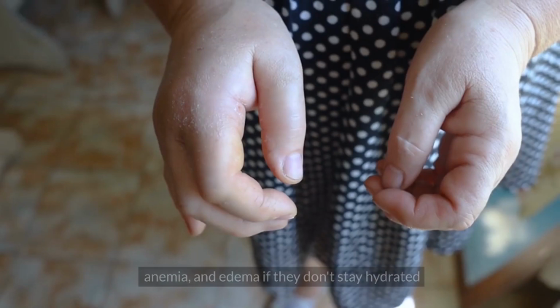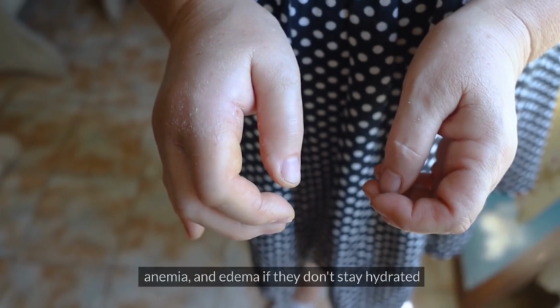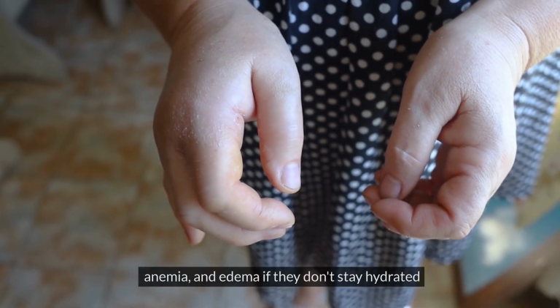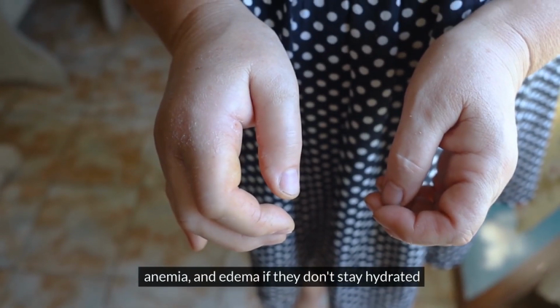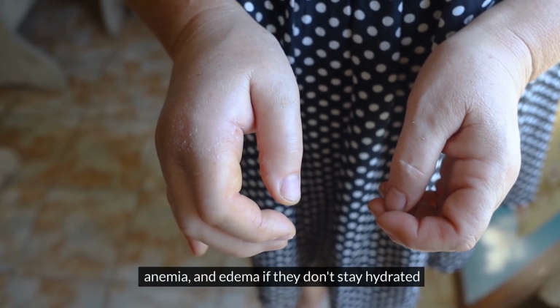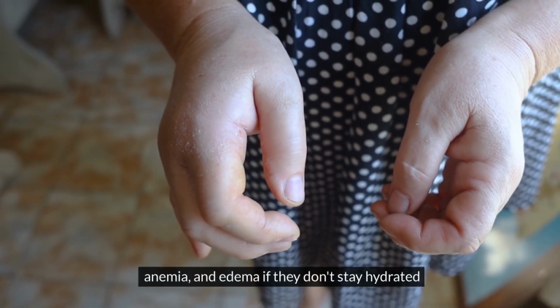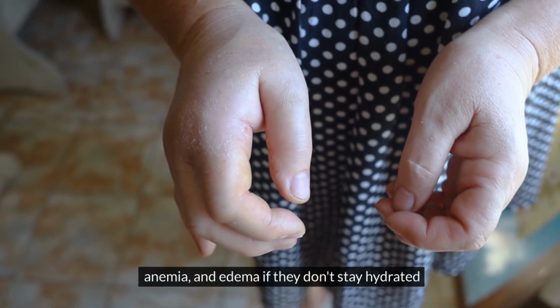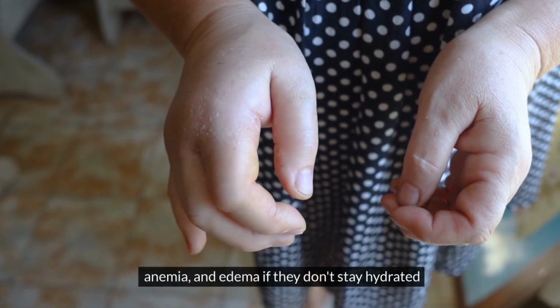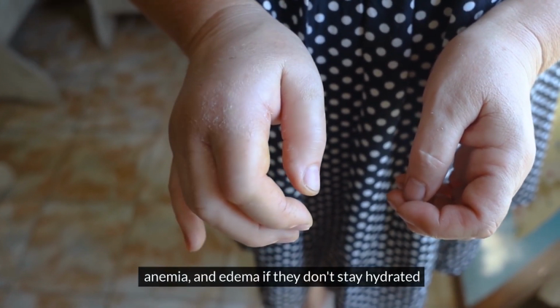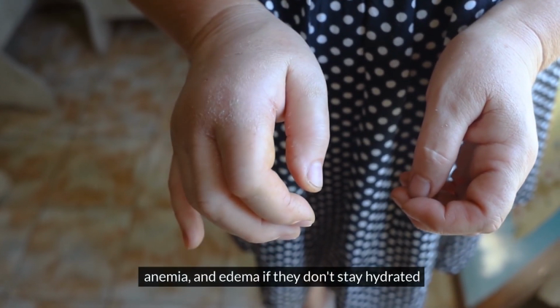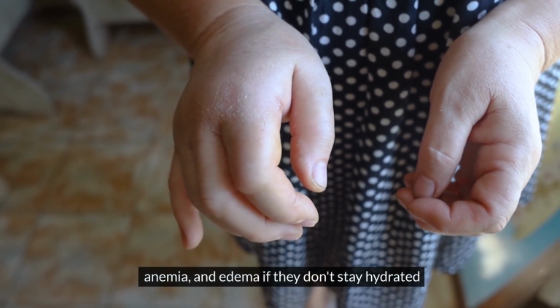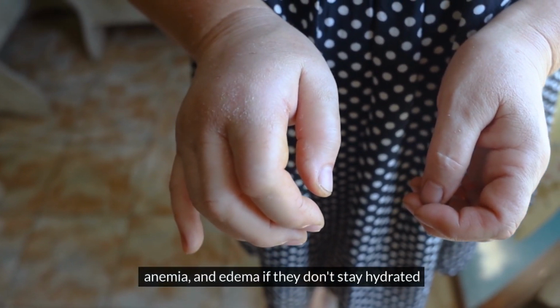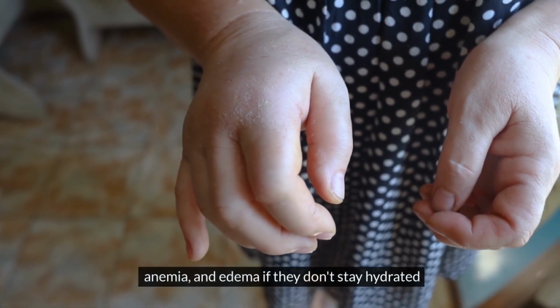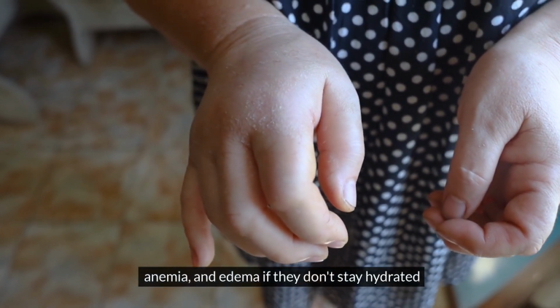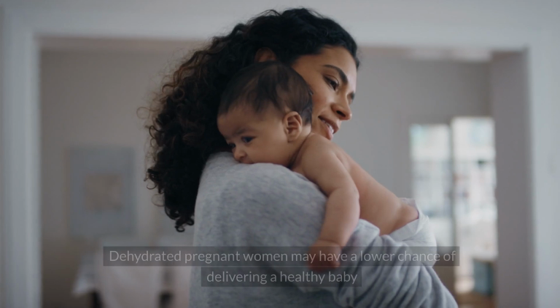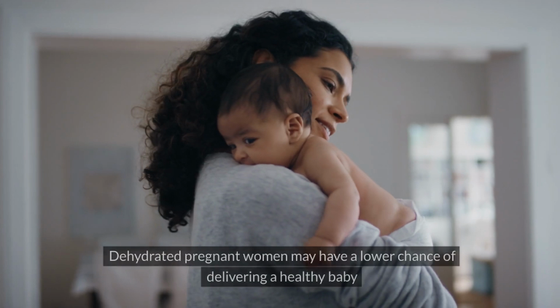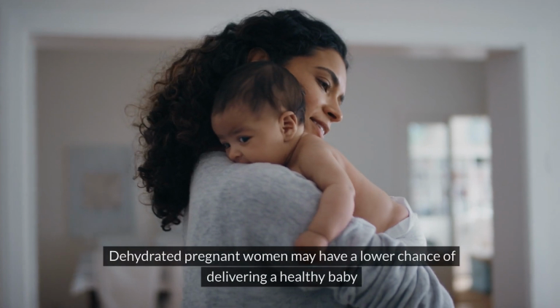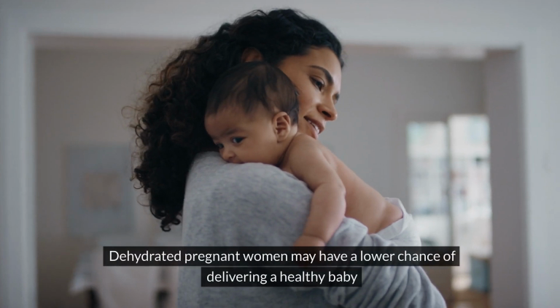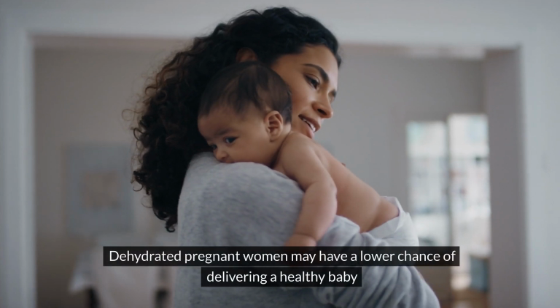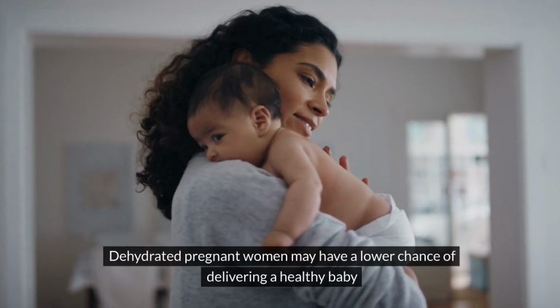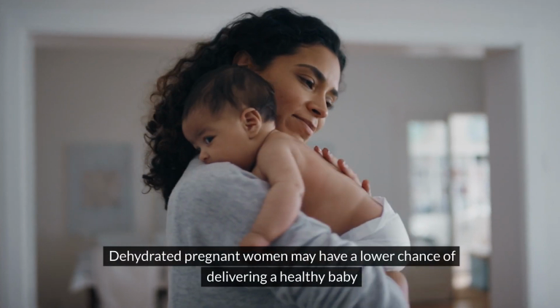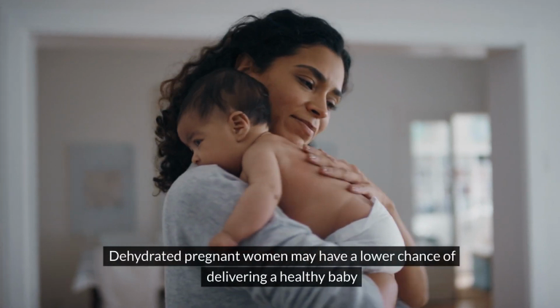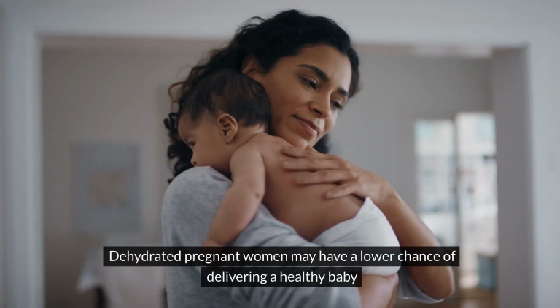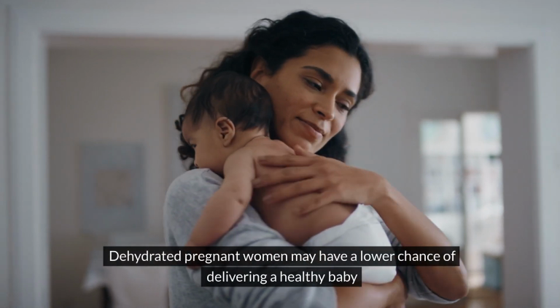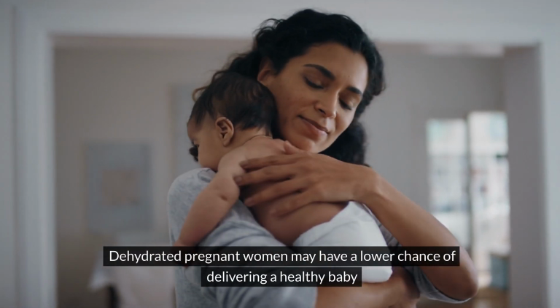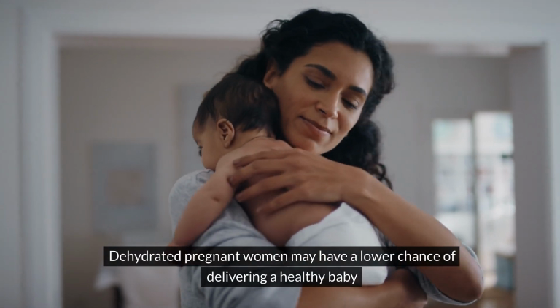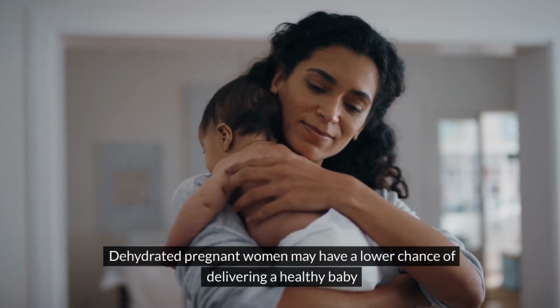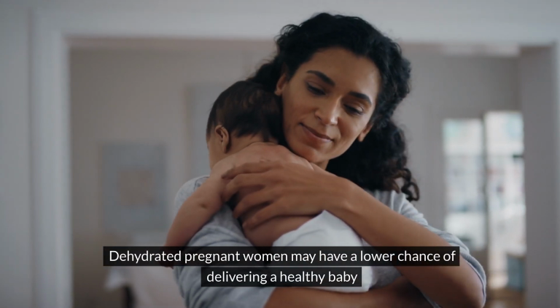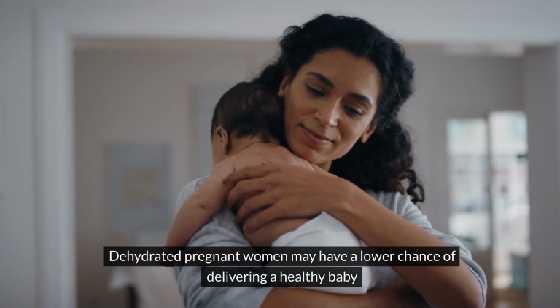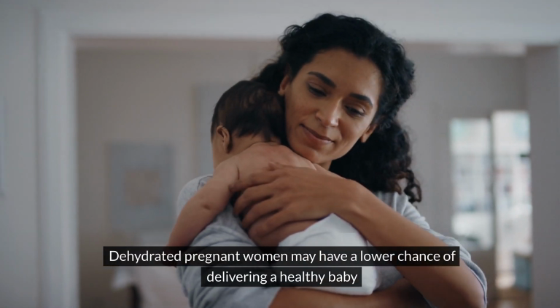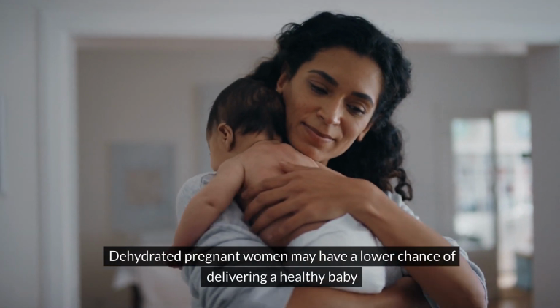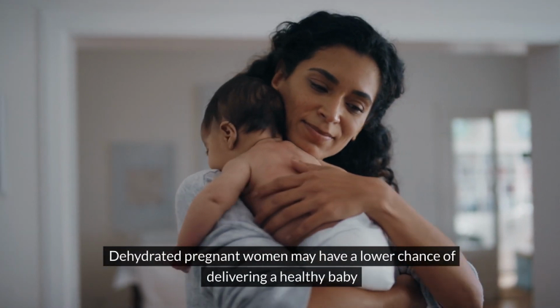anemia, and edema if they don't stay hydrated. Dehydrated pregnant women may have a lower chance of delivering a healthy baby.